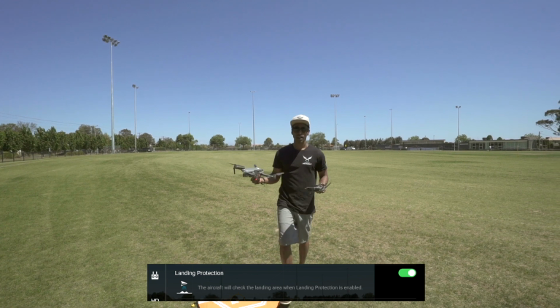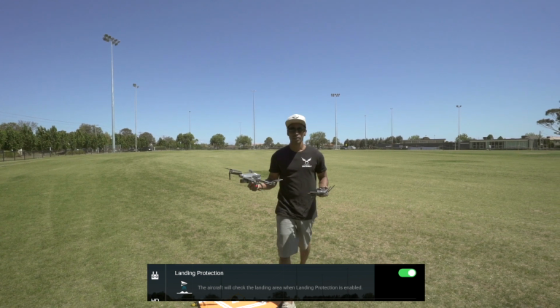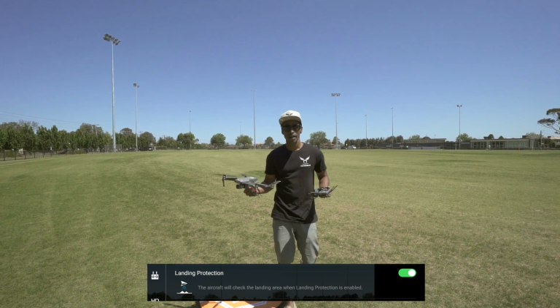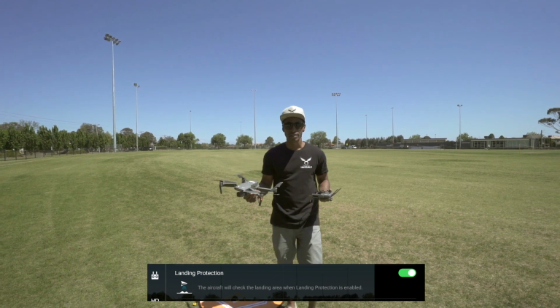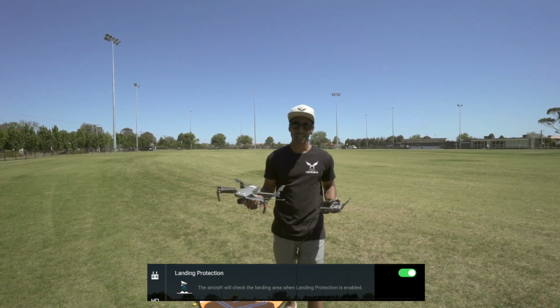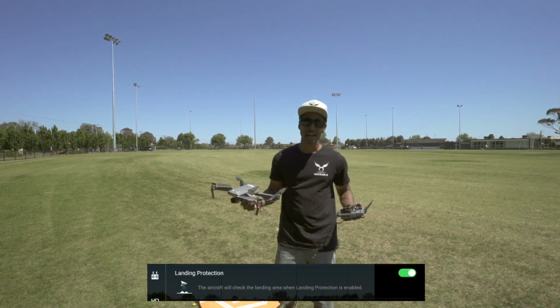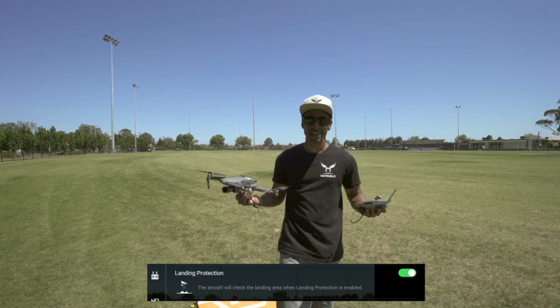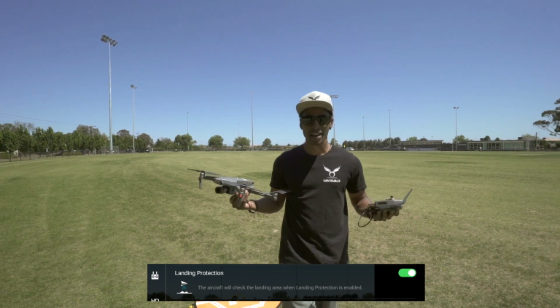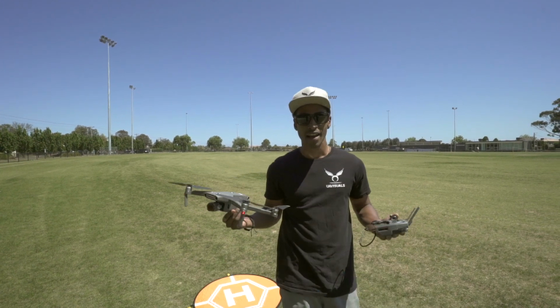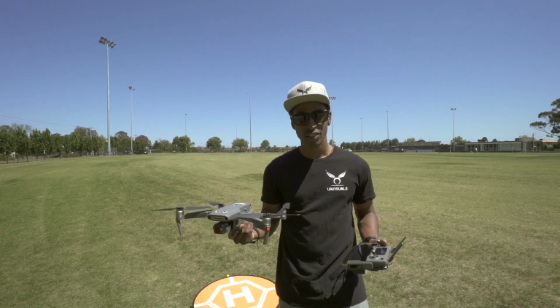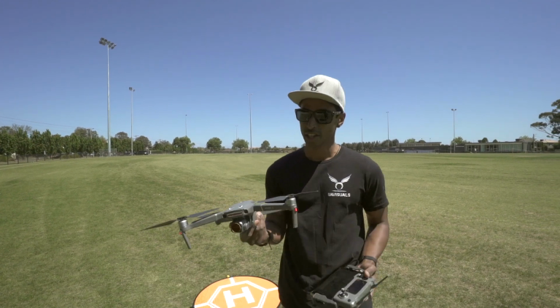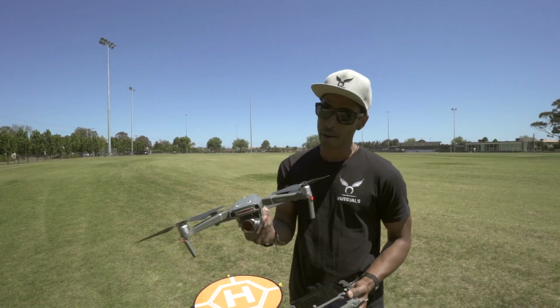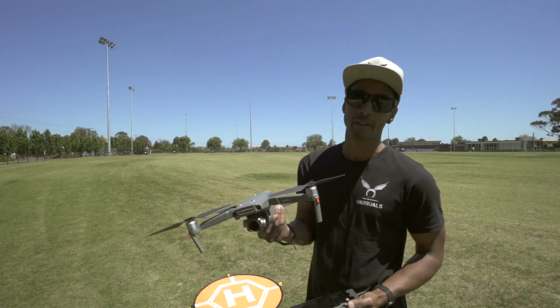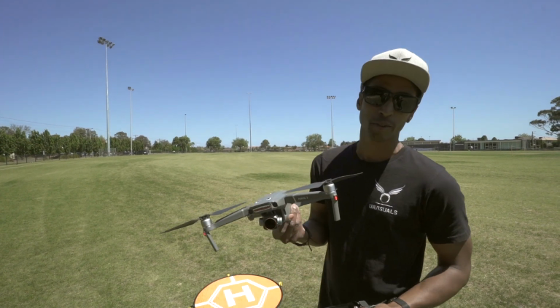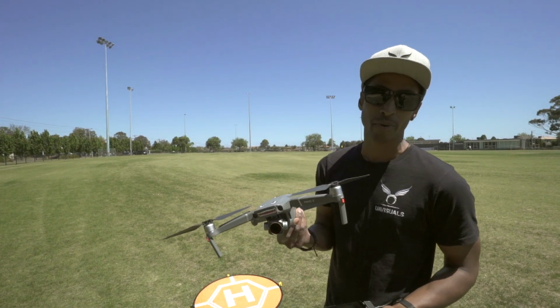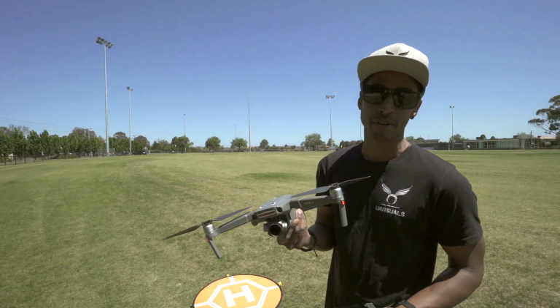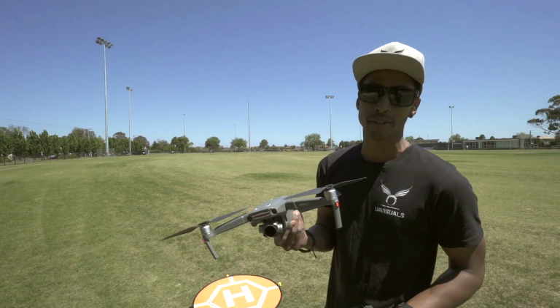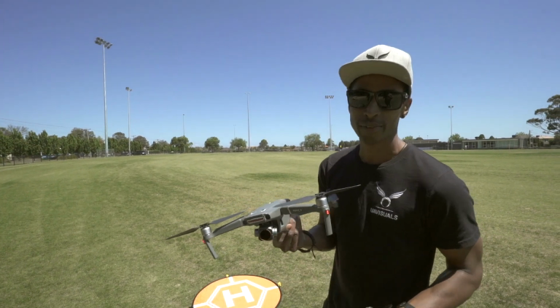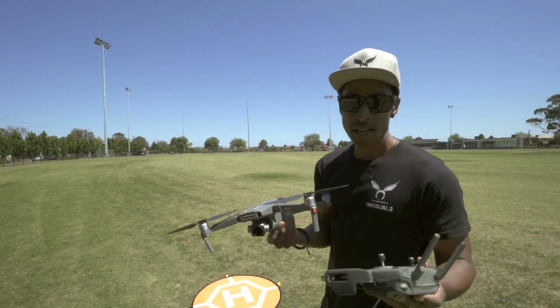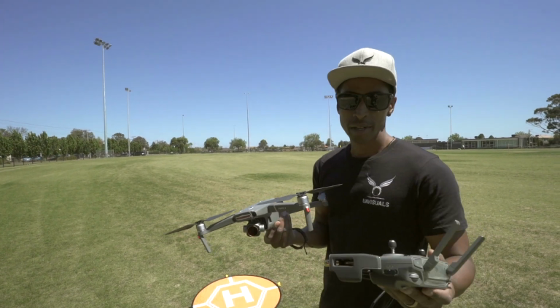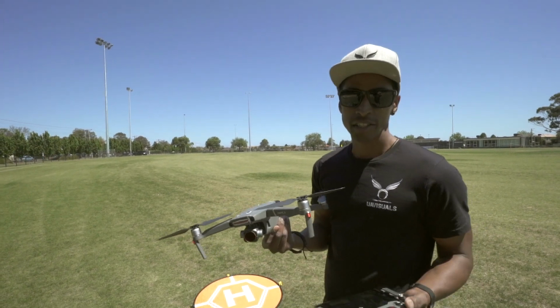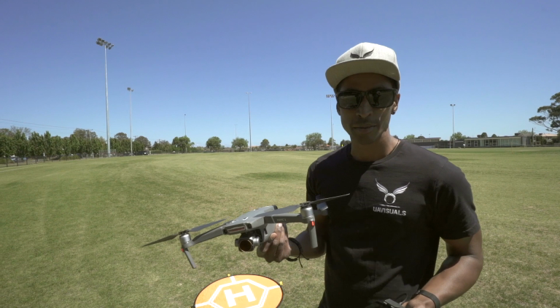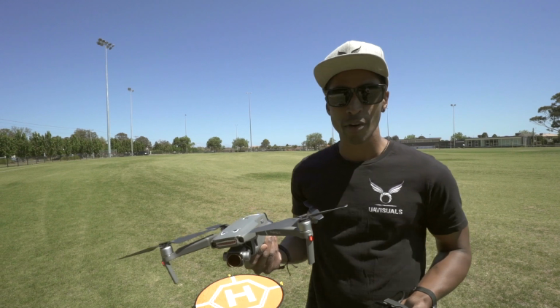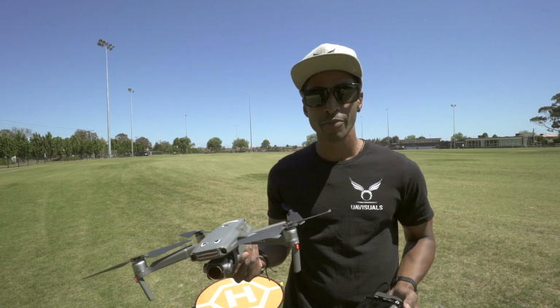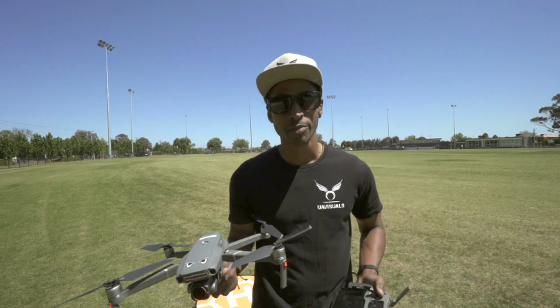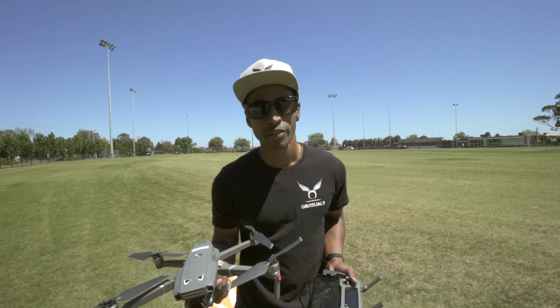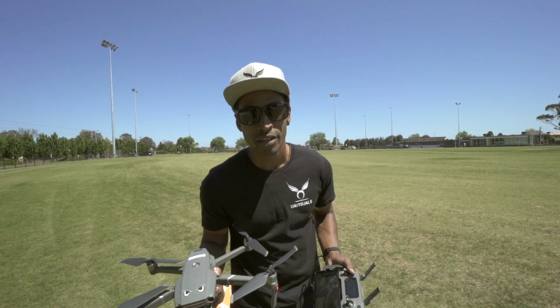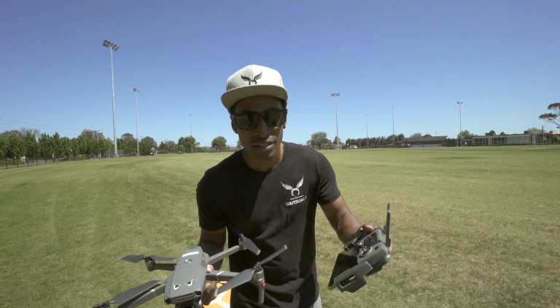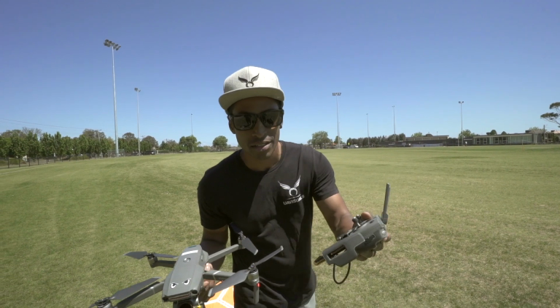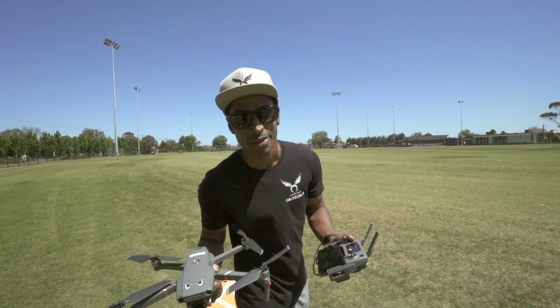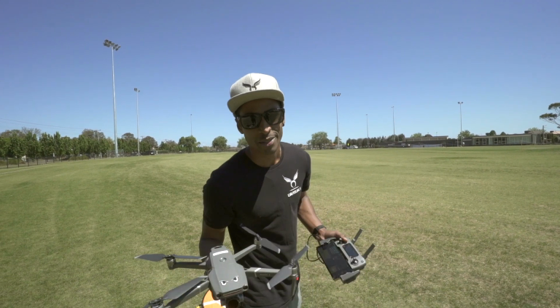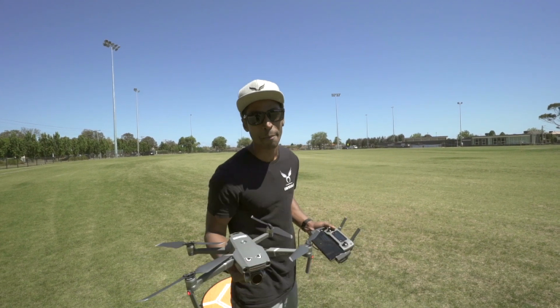And there you have it — that's how you hand catch a Mavic 2 Pro. Make sure you hit subscribe for some more videos. I'll see you in the next one.